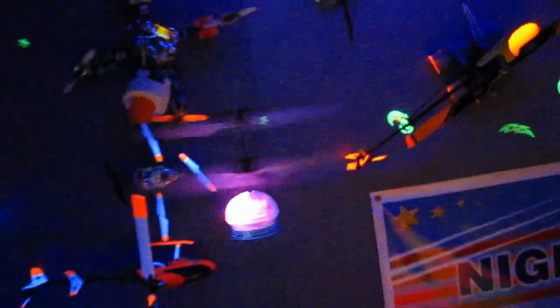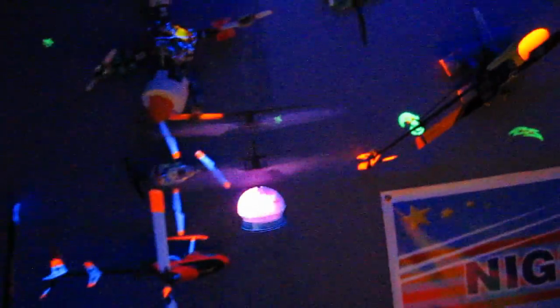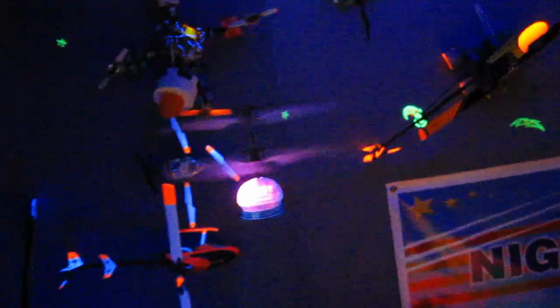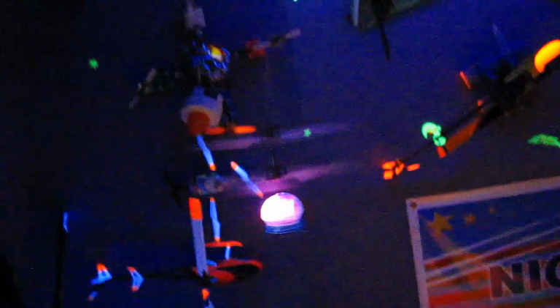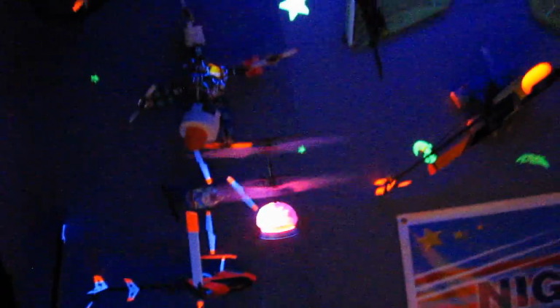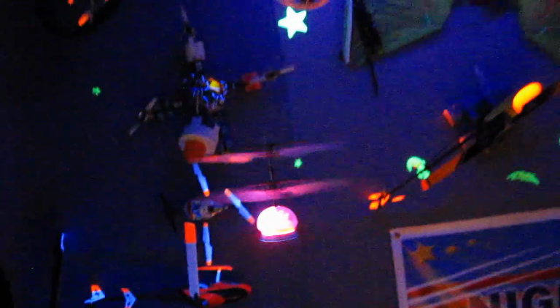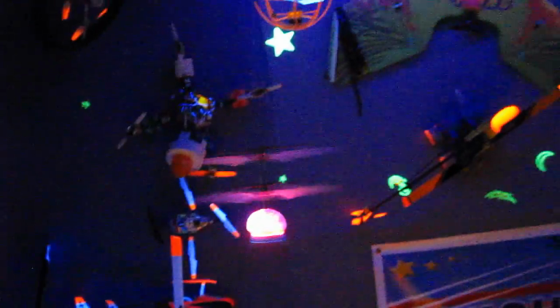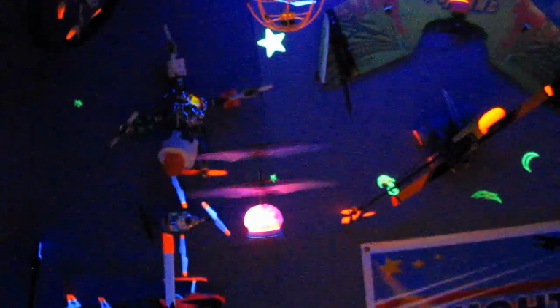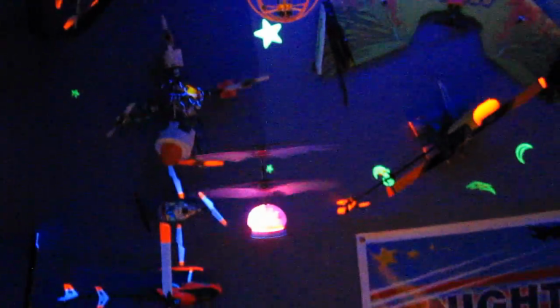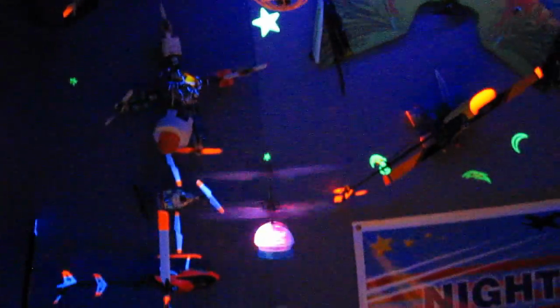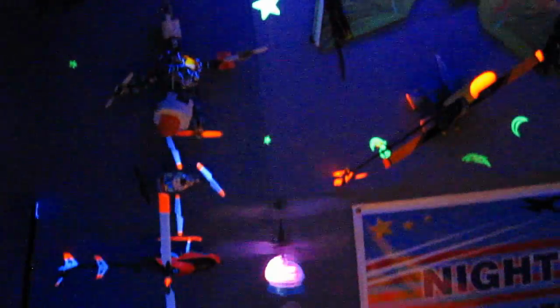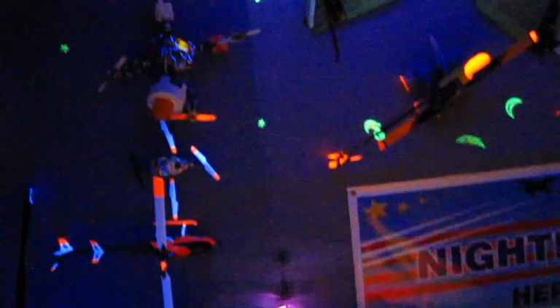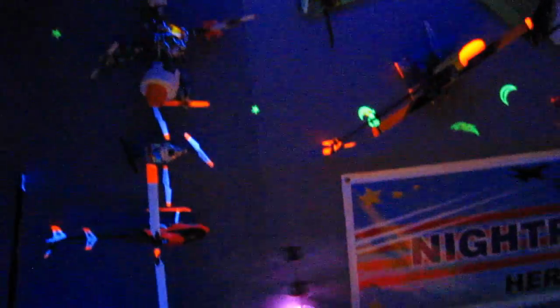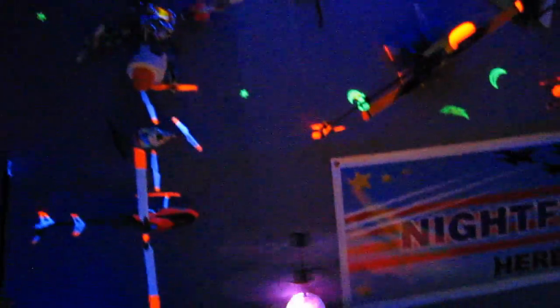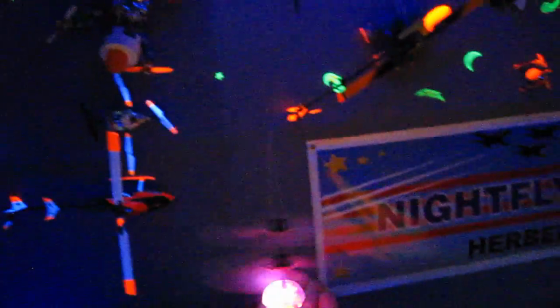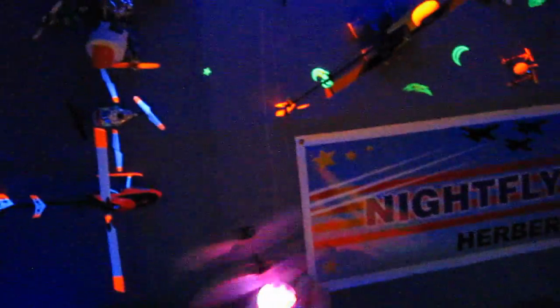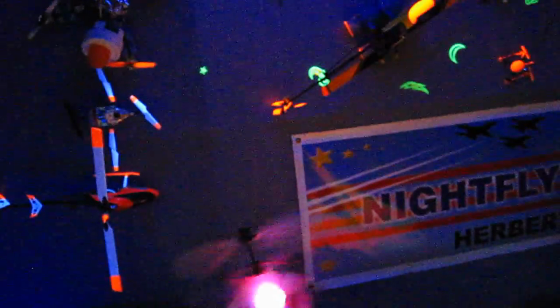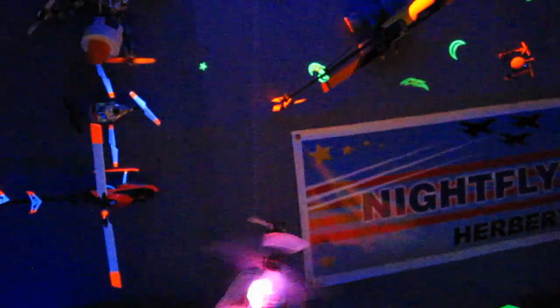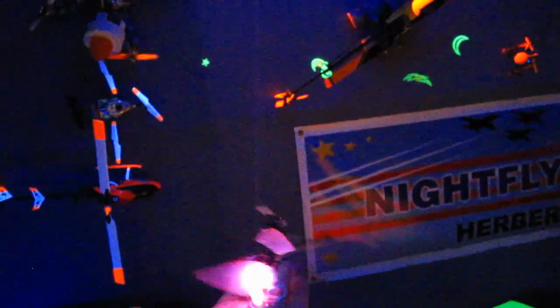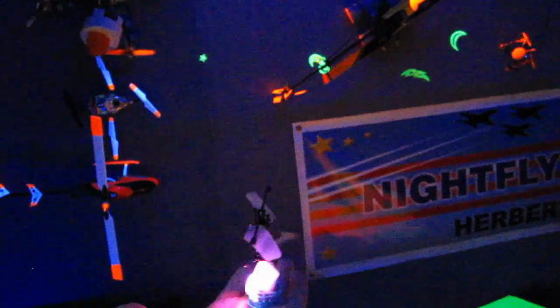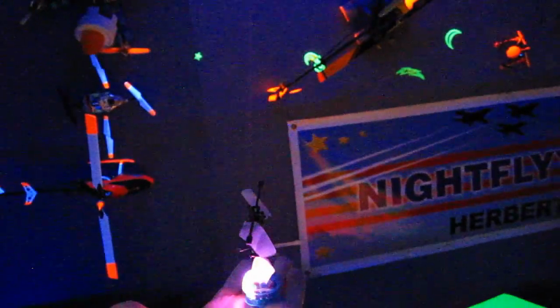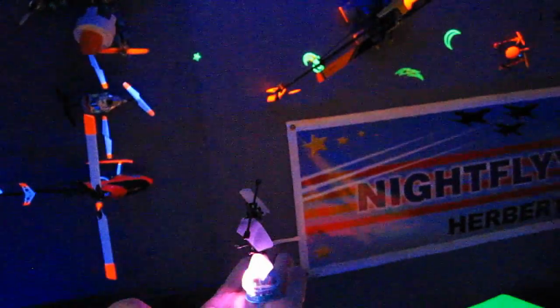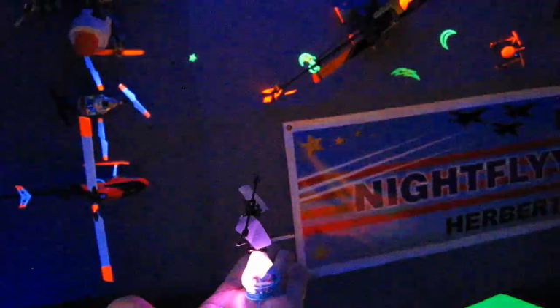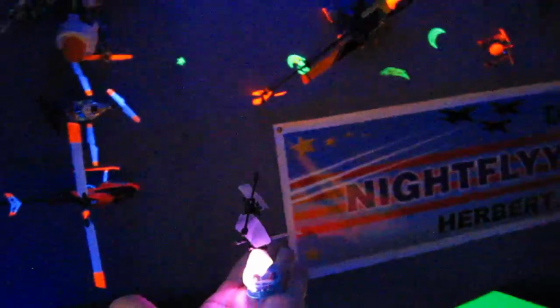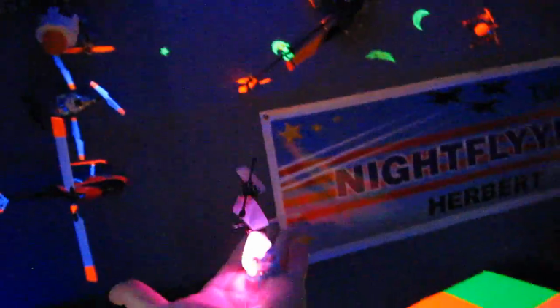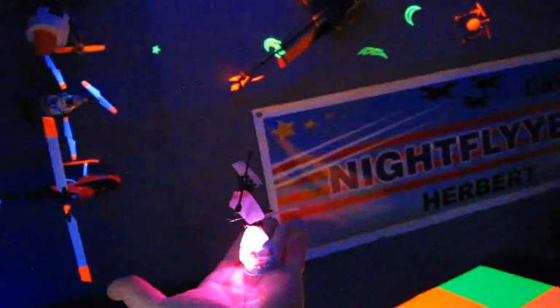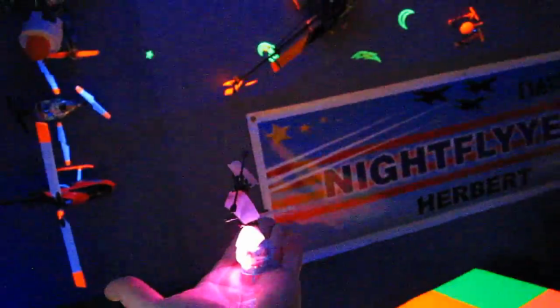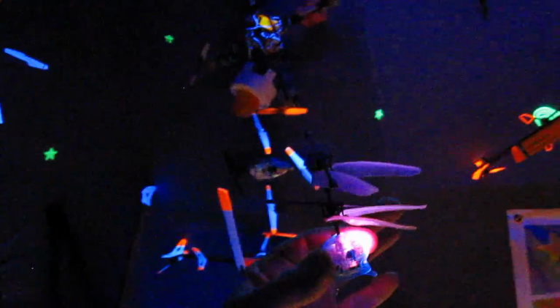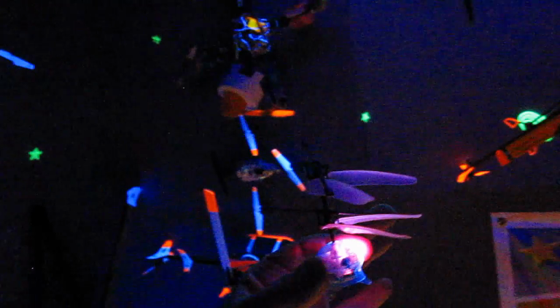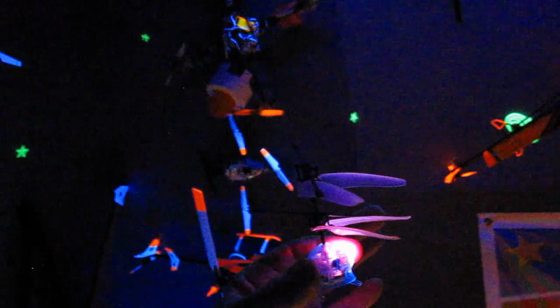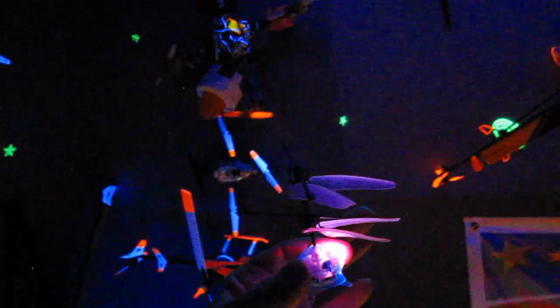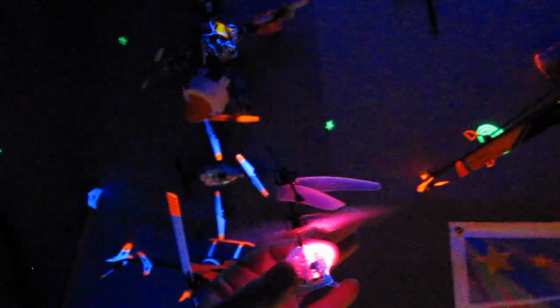With the hand launch, you'll notice that the top rotor does not spin until you let it go. It's pretty cool.